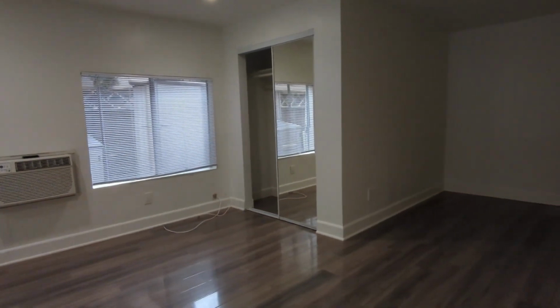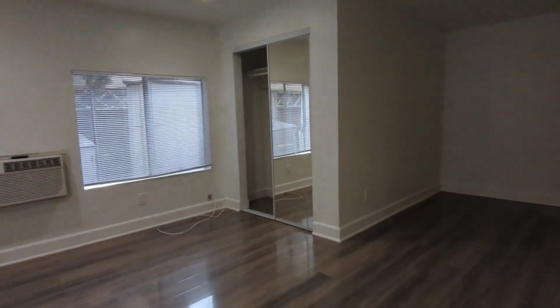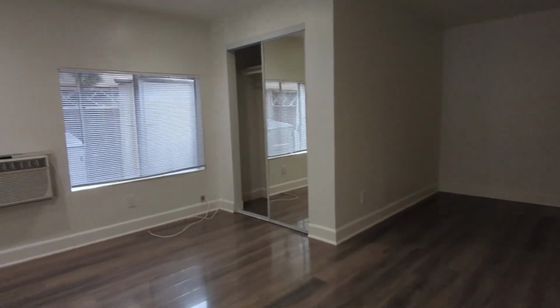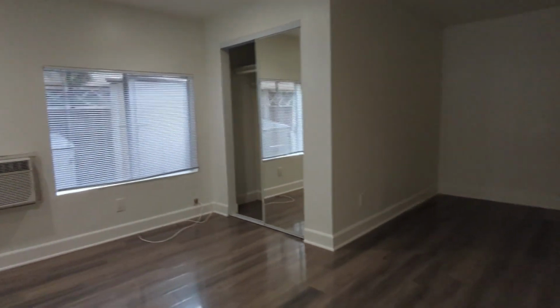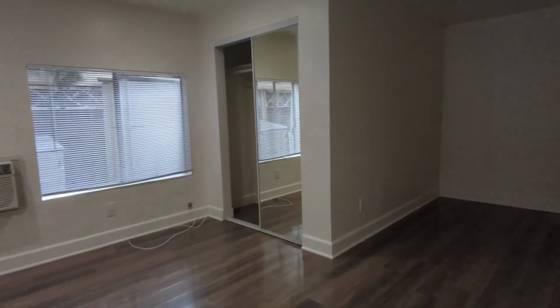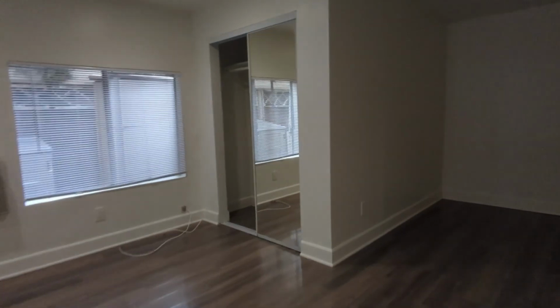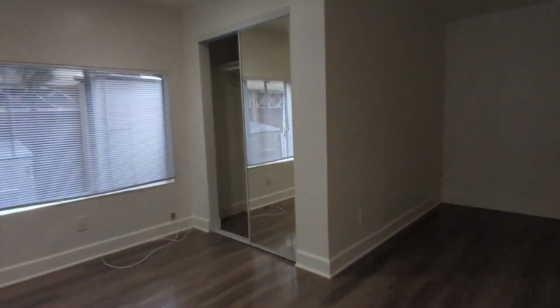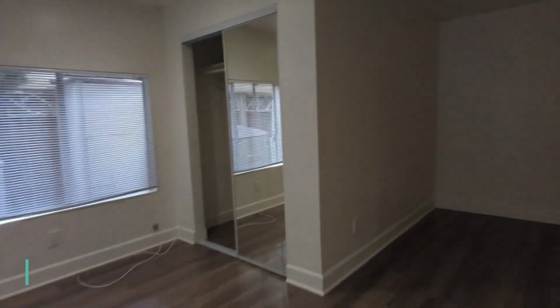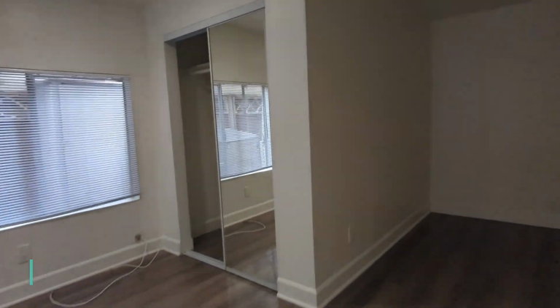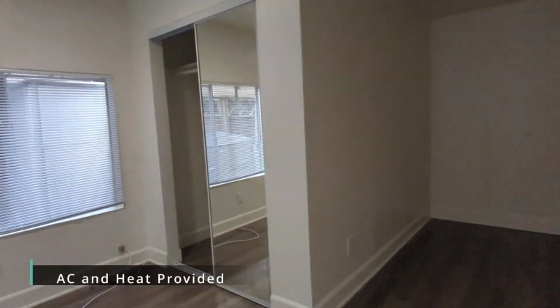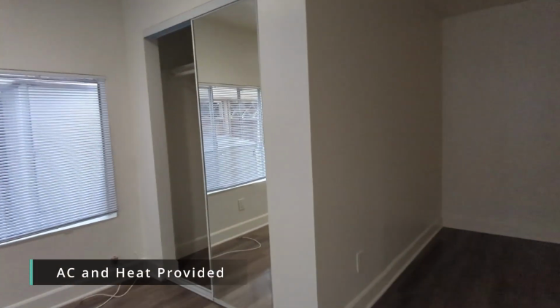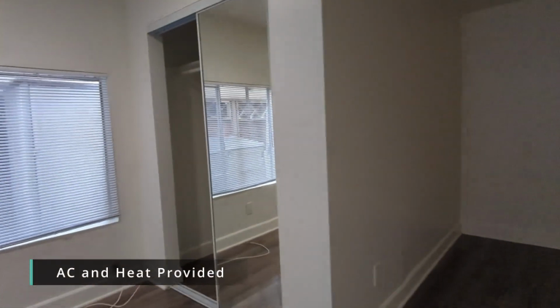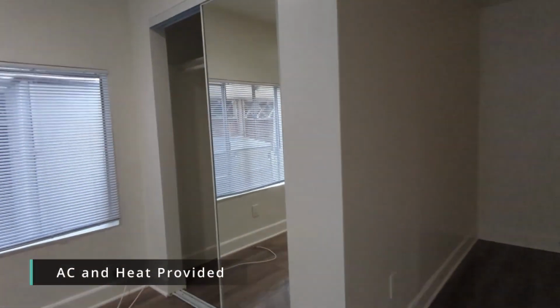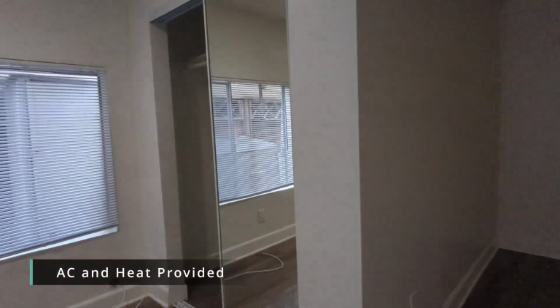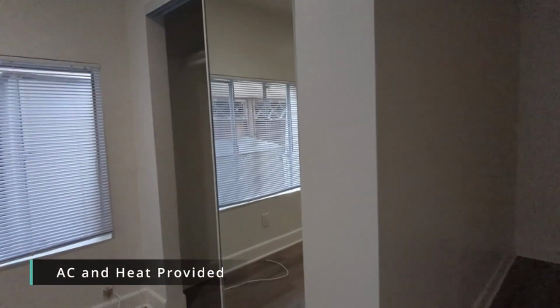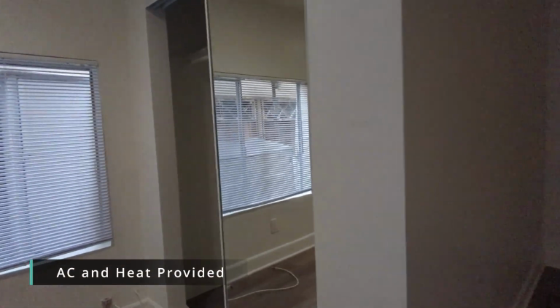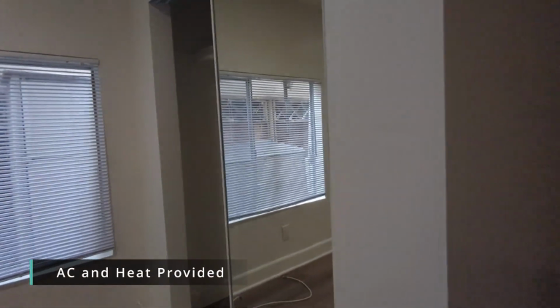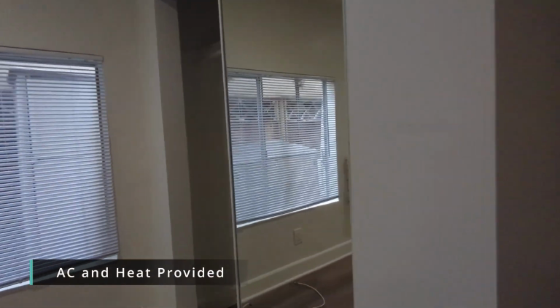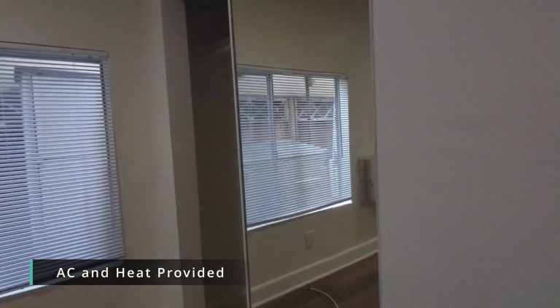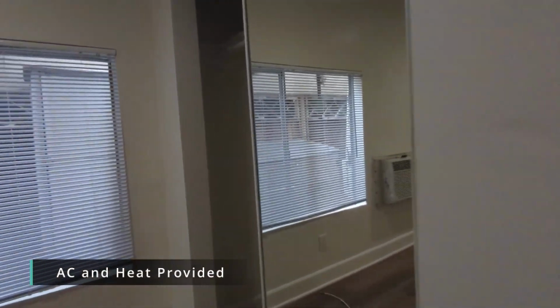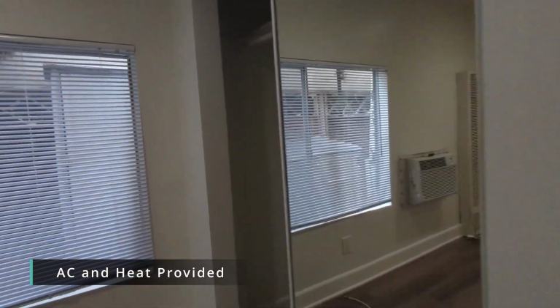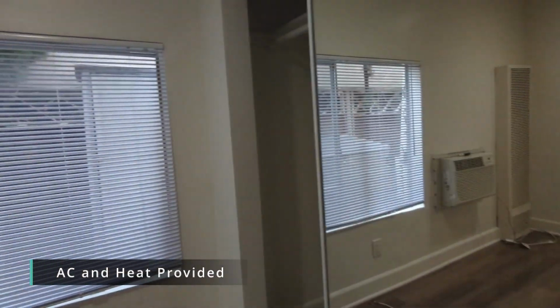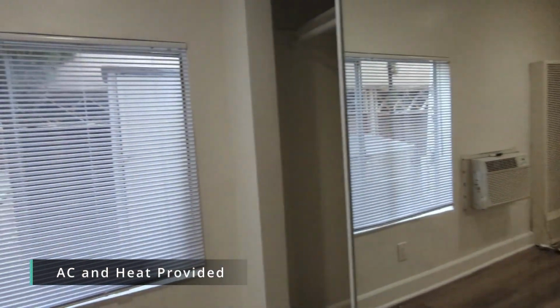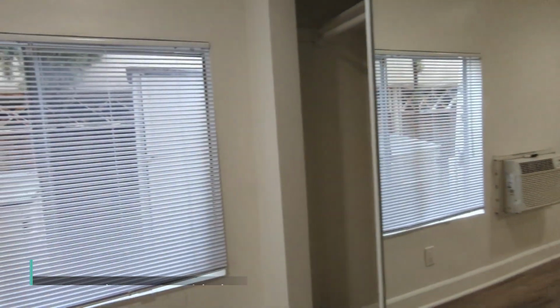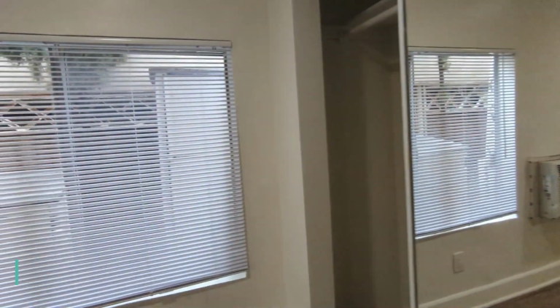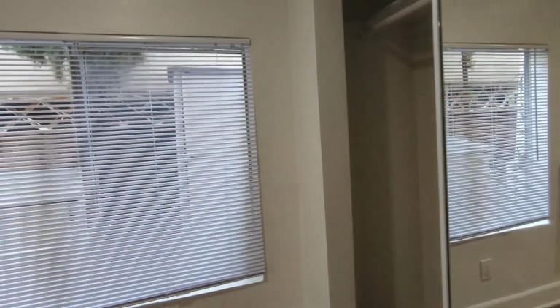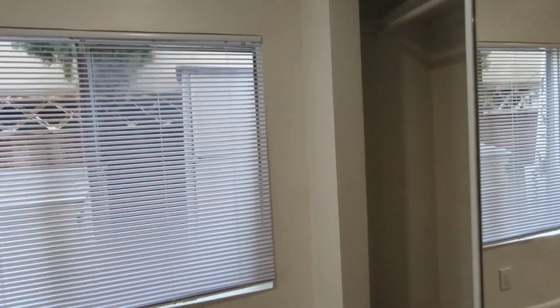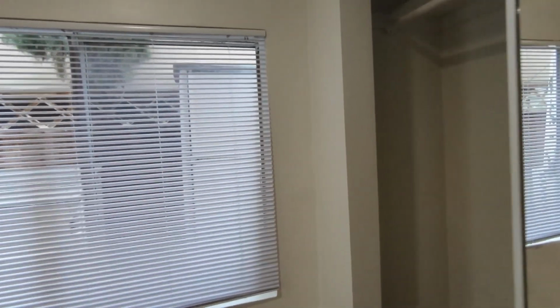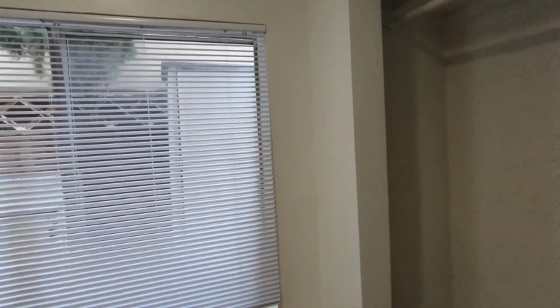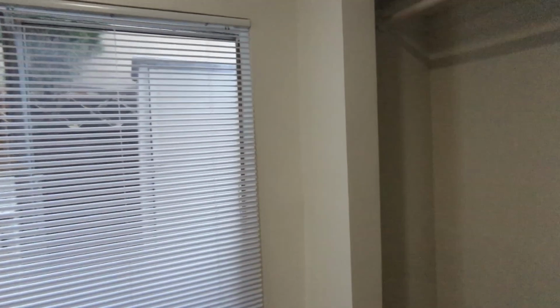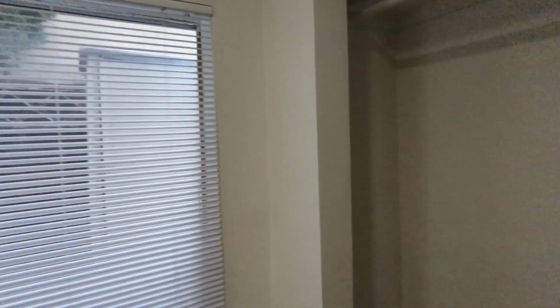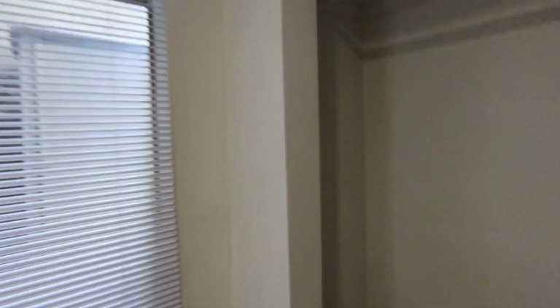There is AC and heat included, window coverings included, and plank flooring.